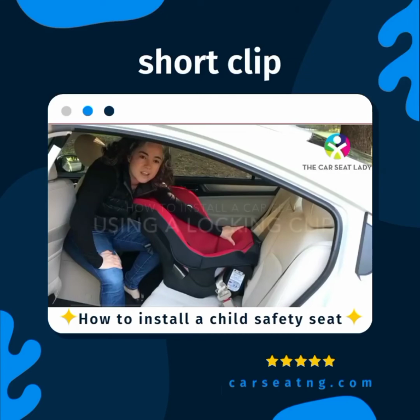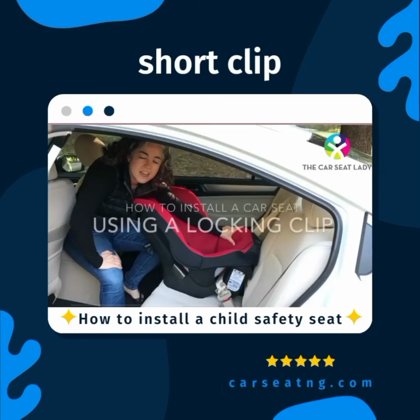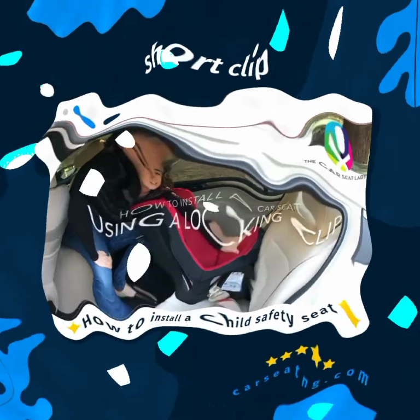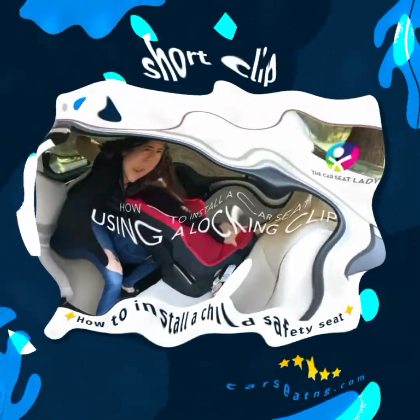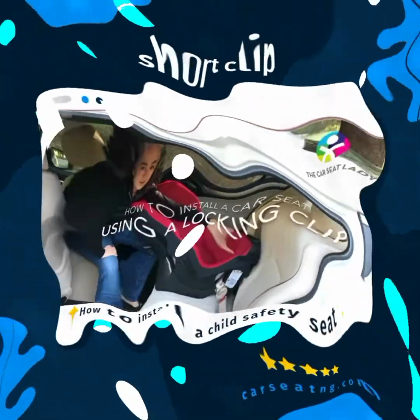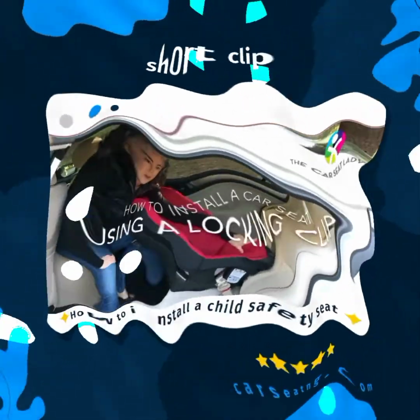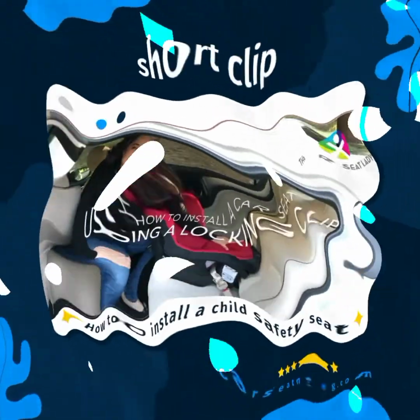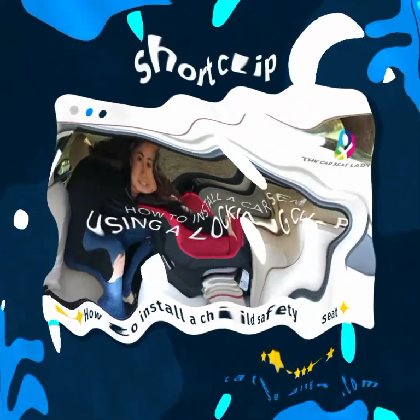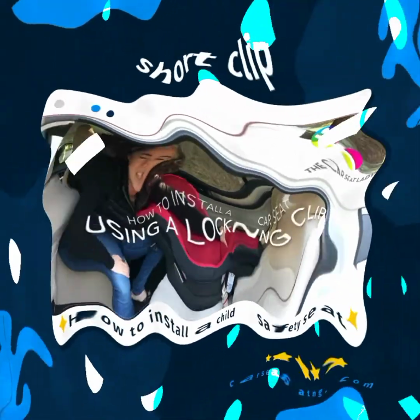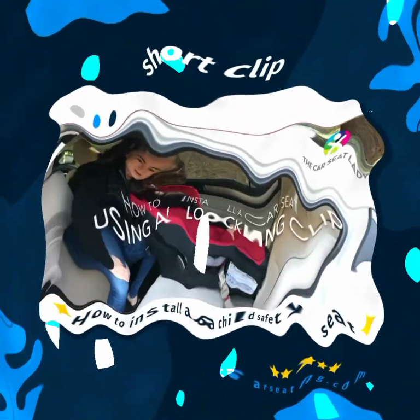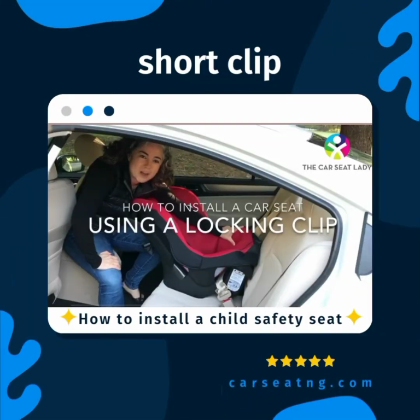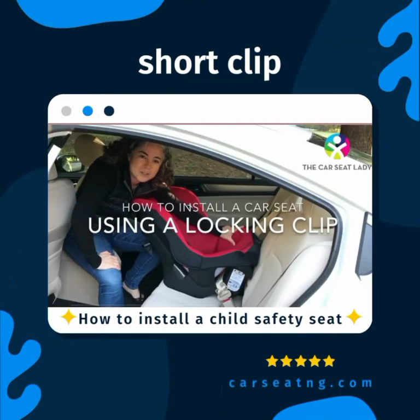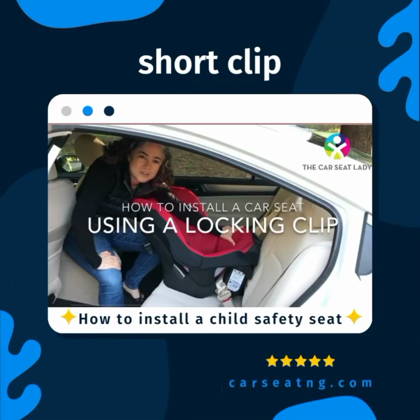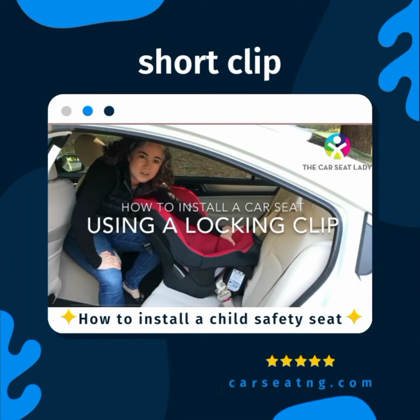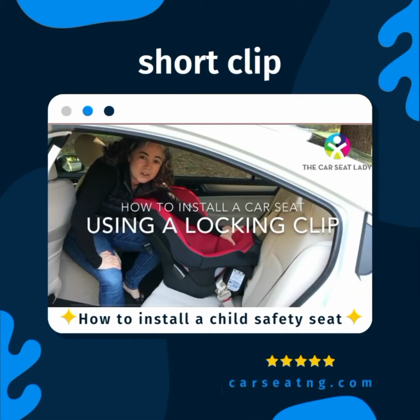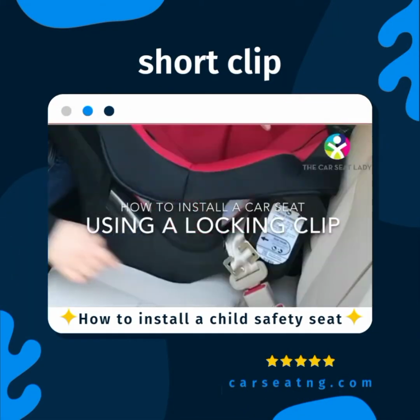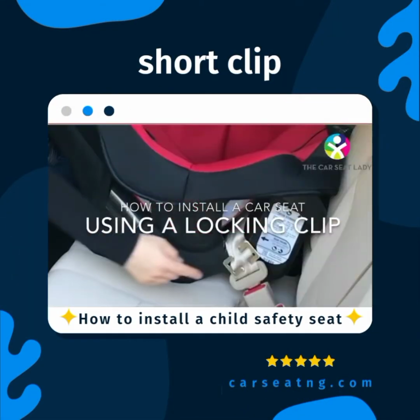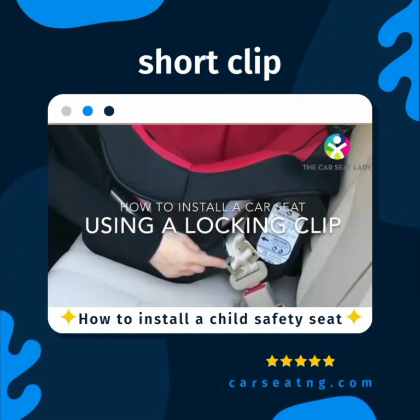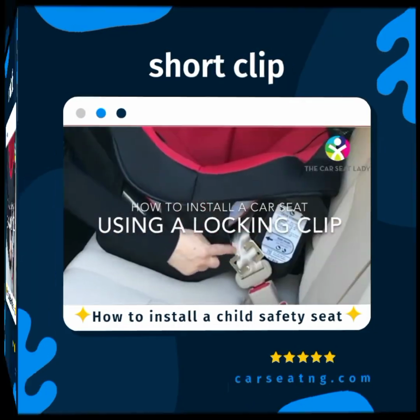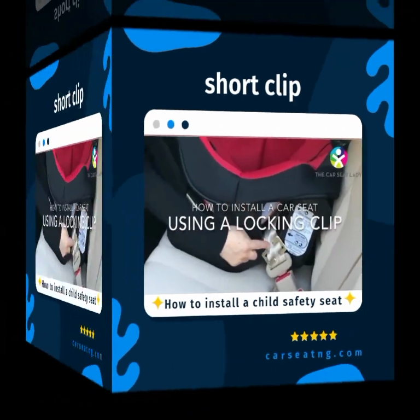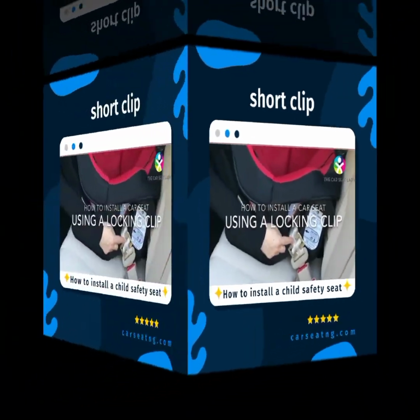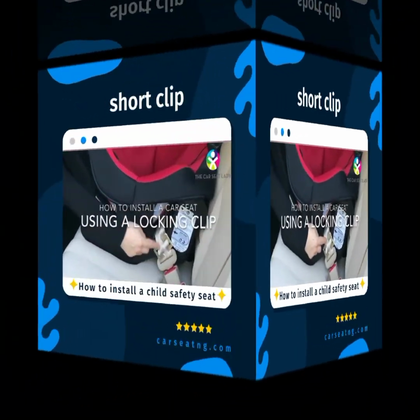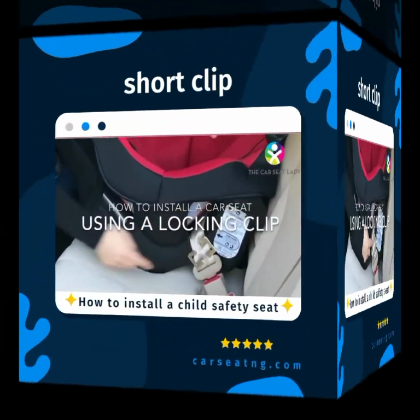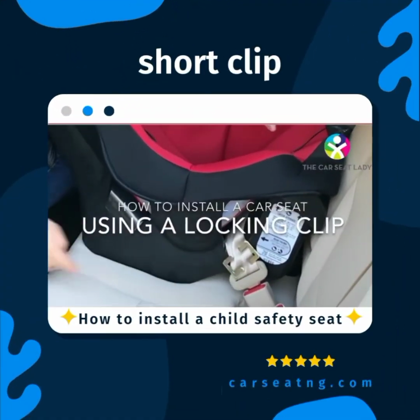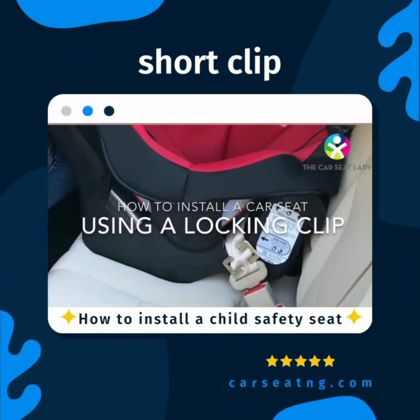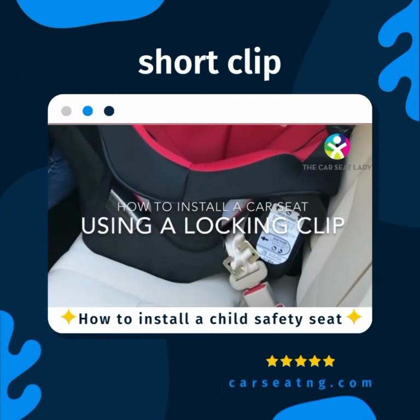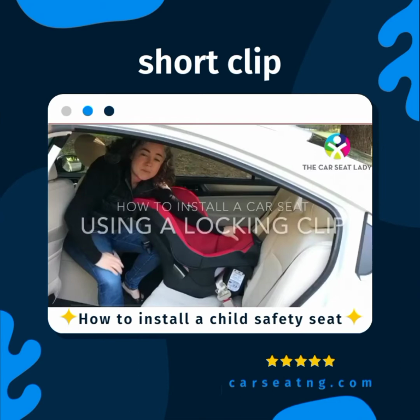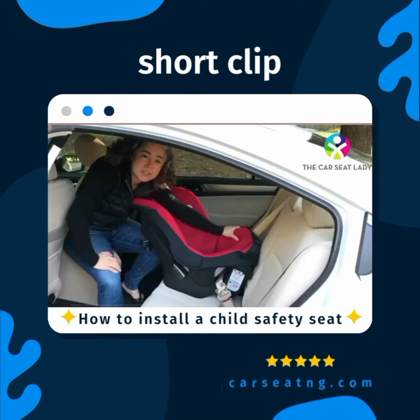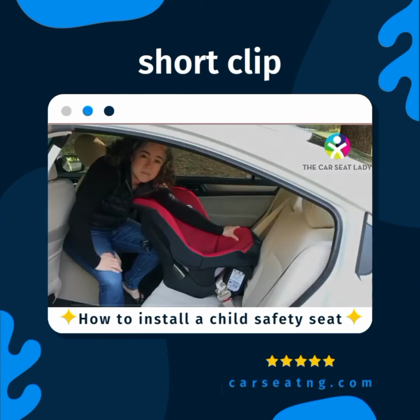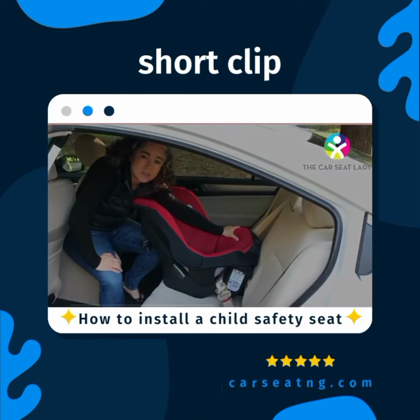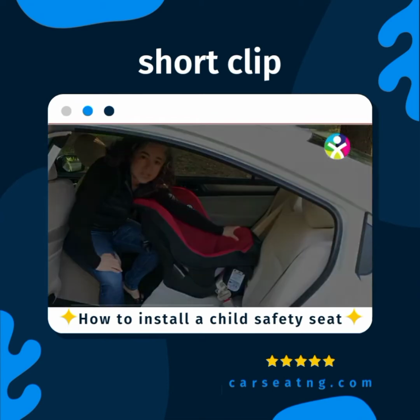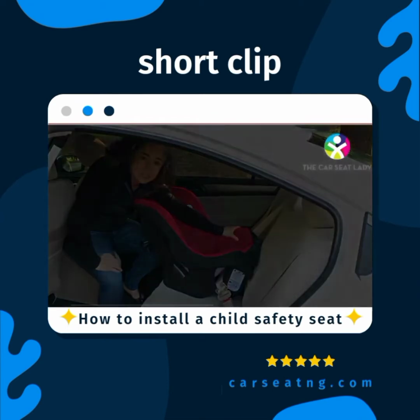In this video I'm going to teach you how to install a car seat using a locking clip to keep the seat belt tight.